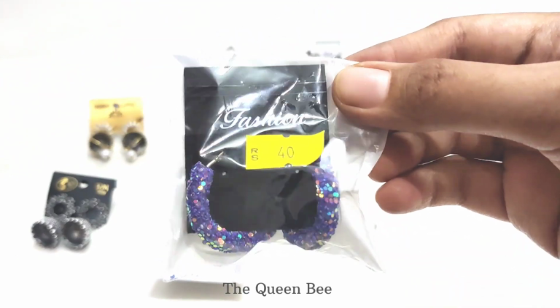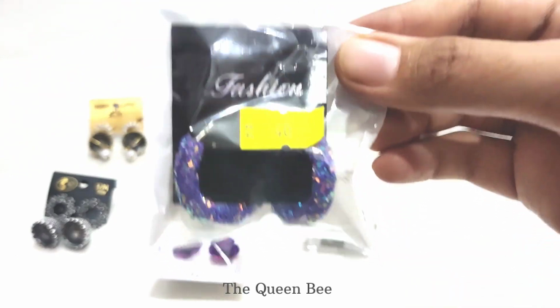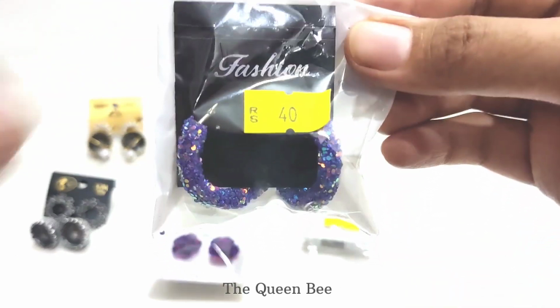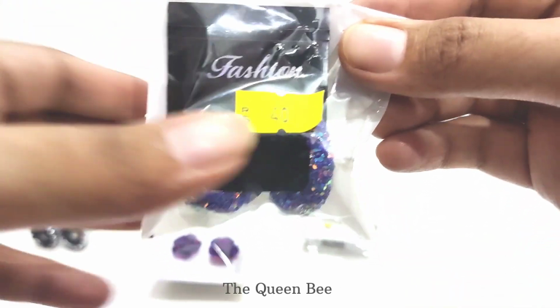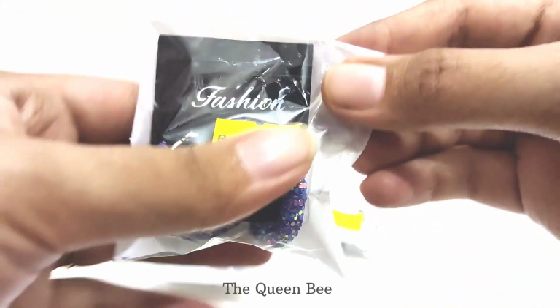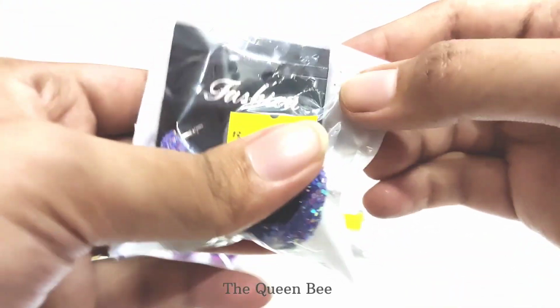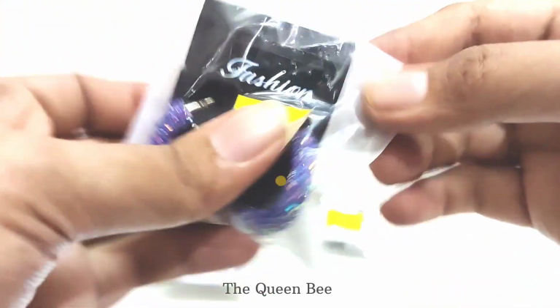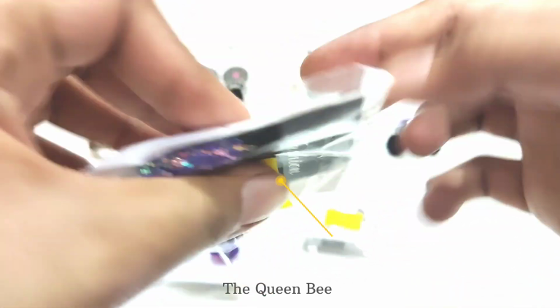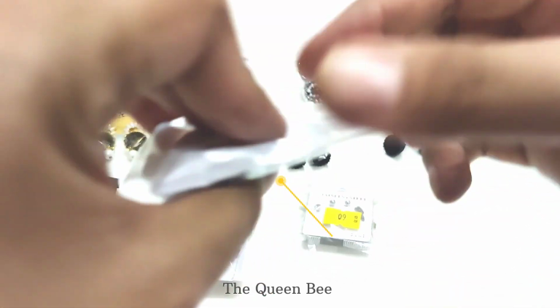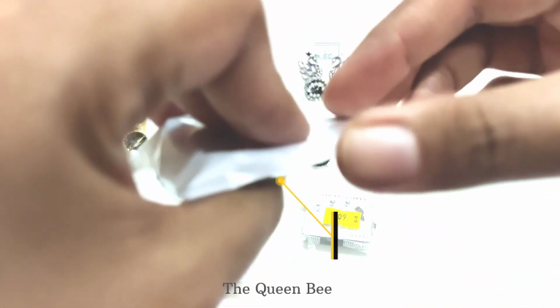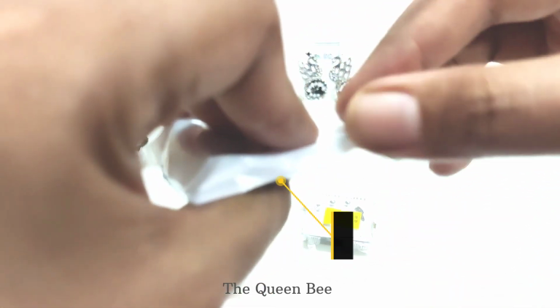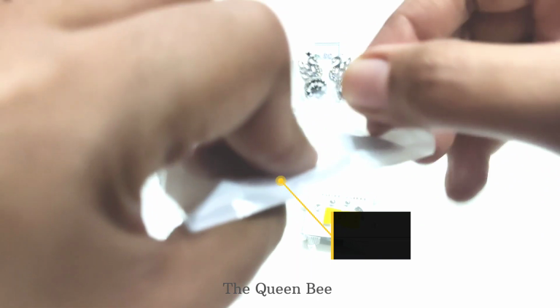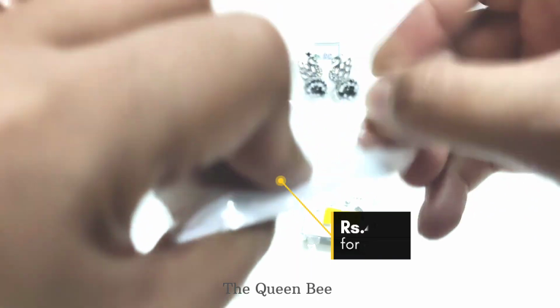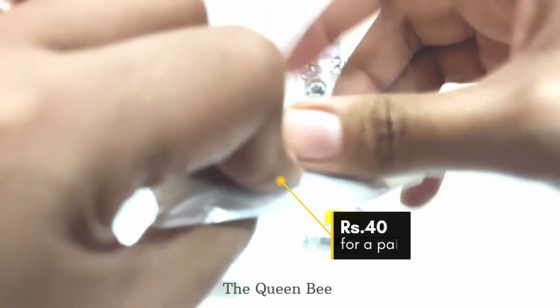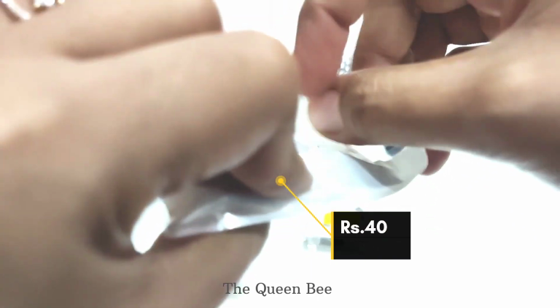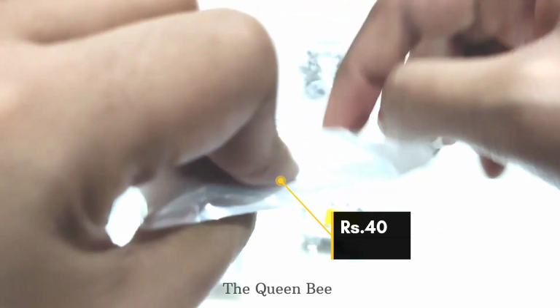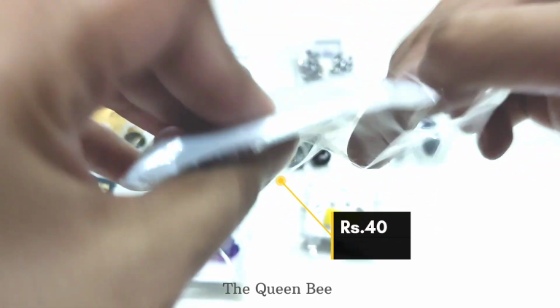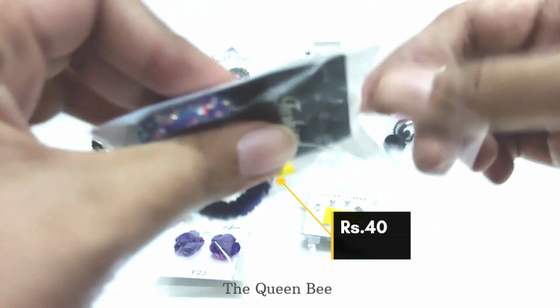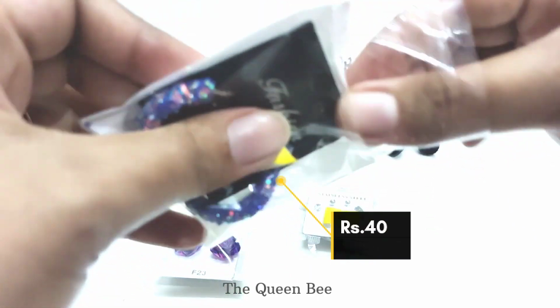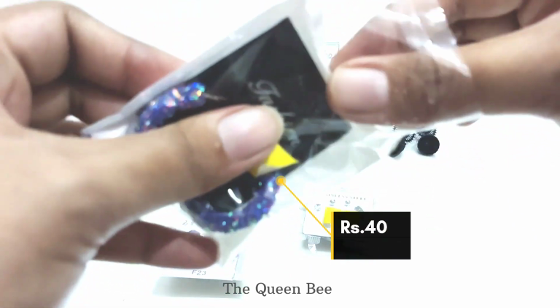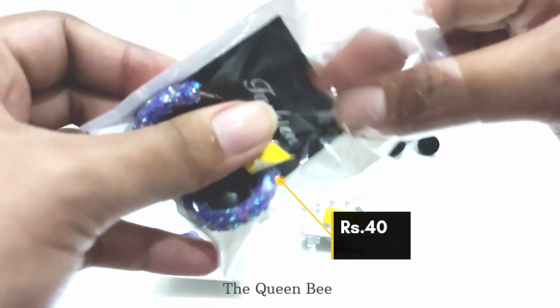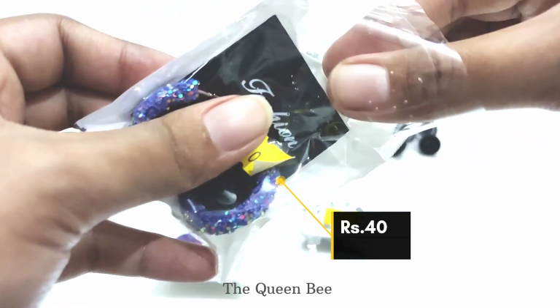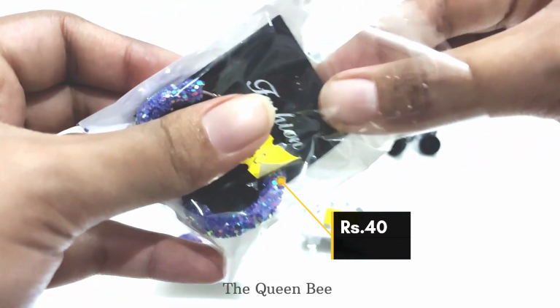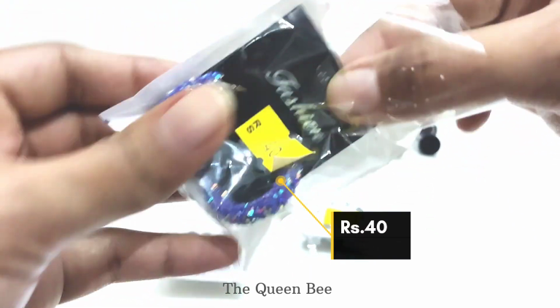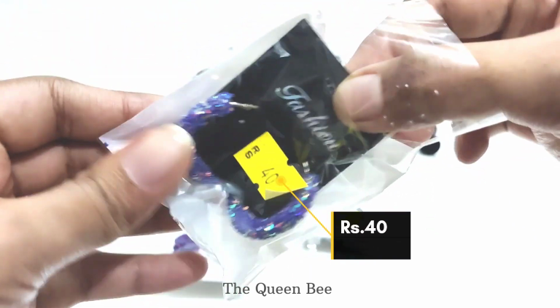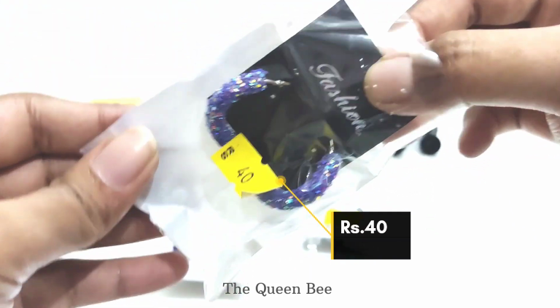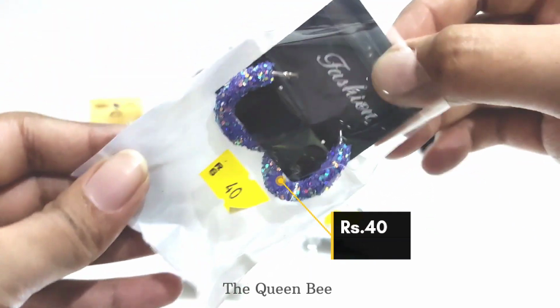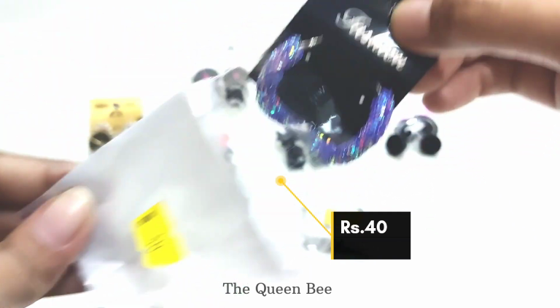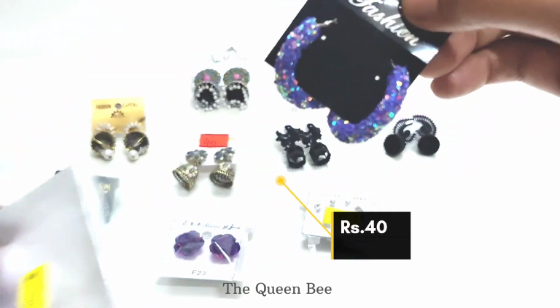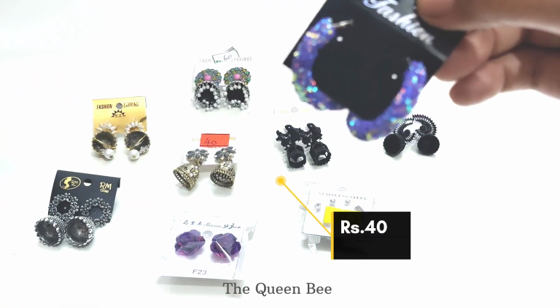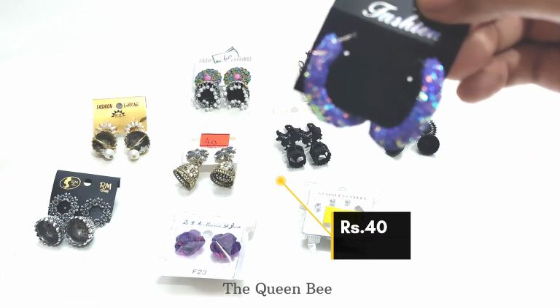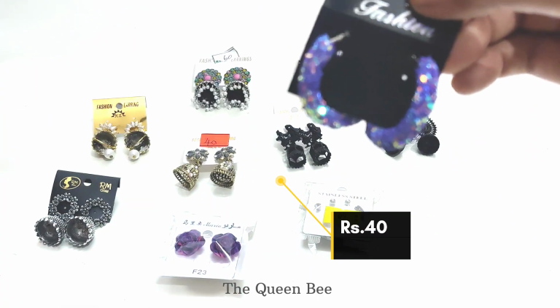This is a sparkling hook style earring. It cost 40 rupees. The quality of this earring is not that good.